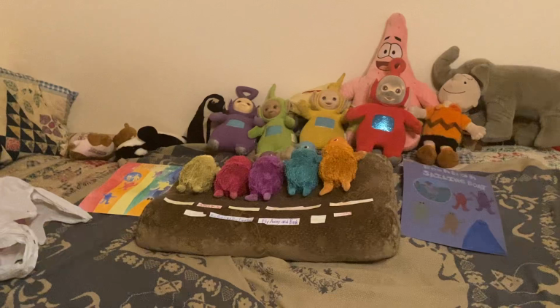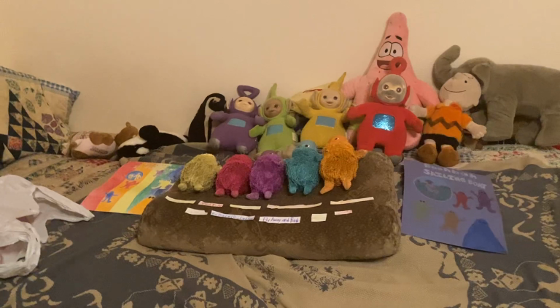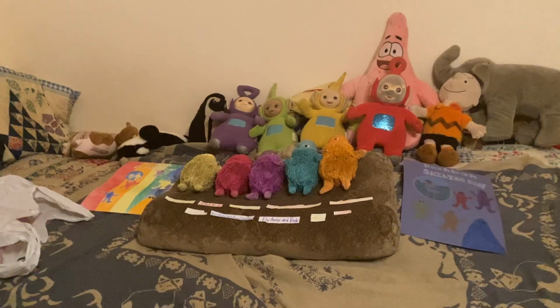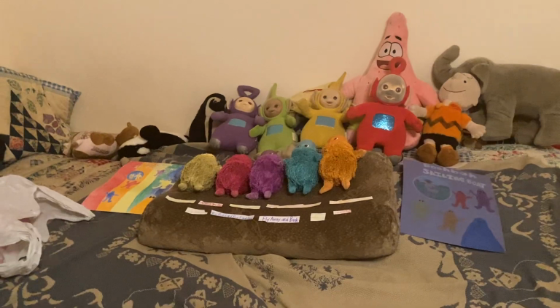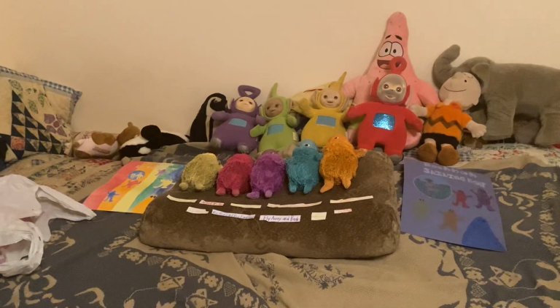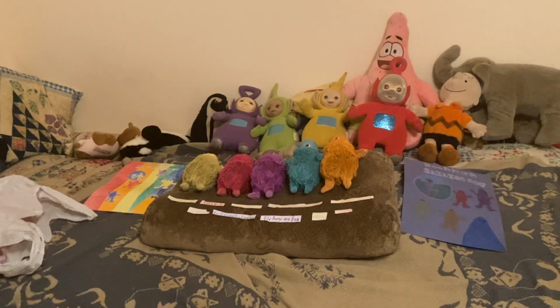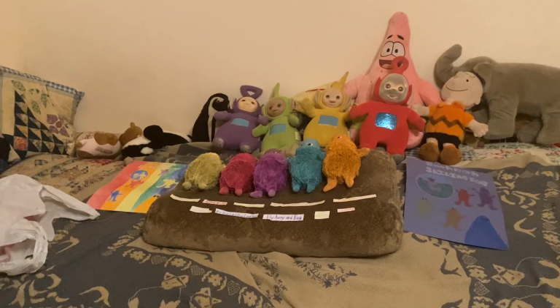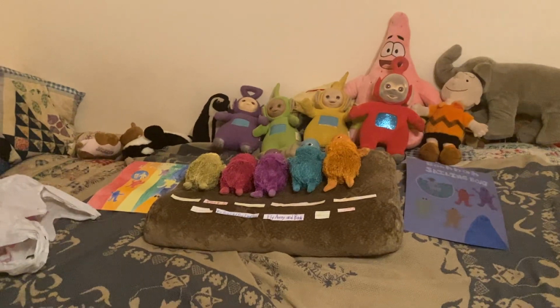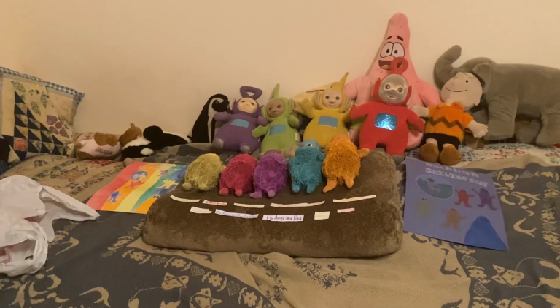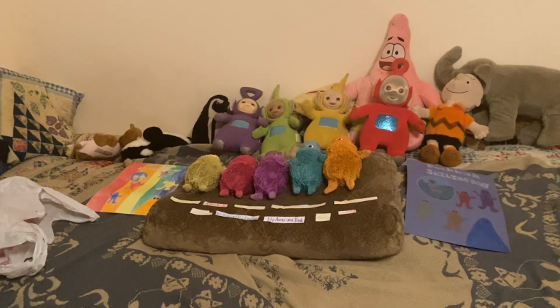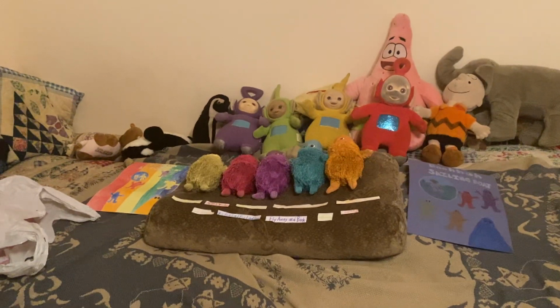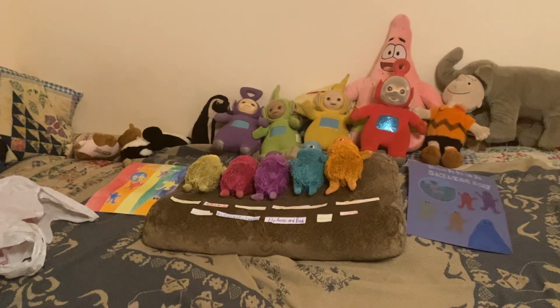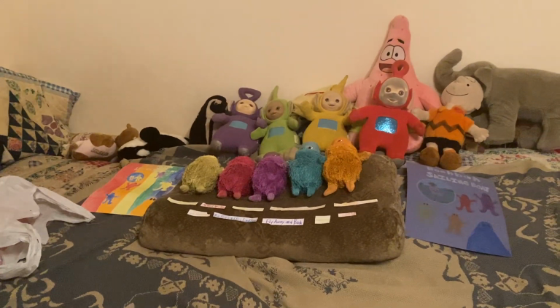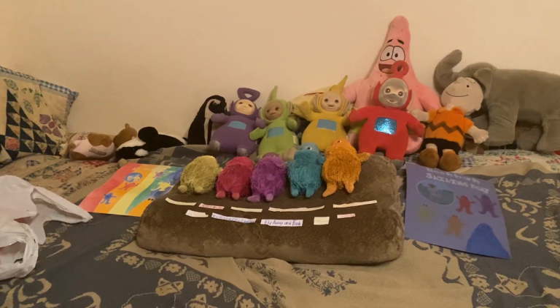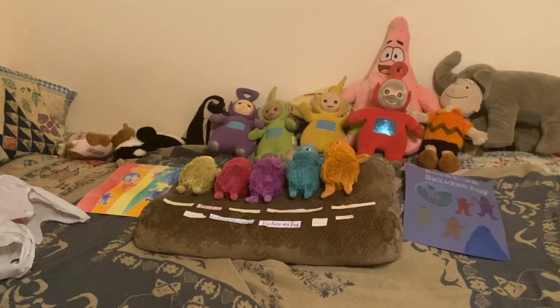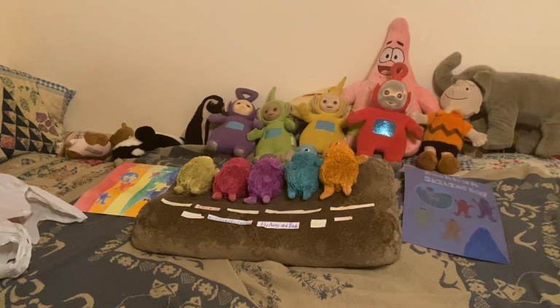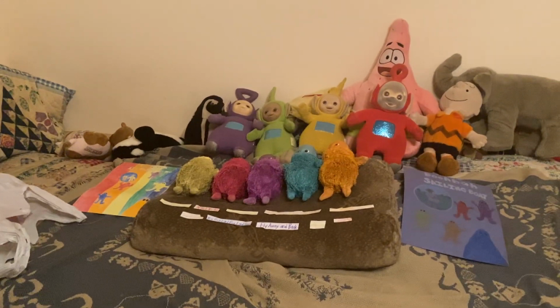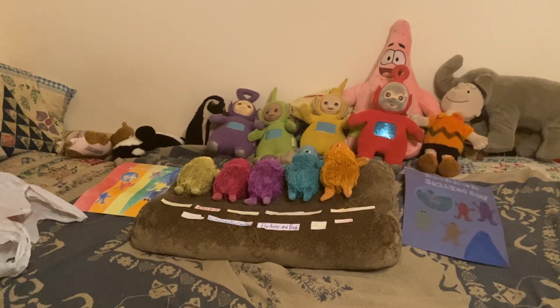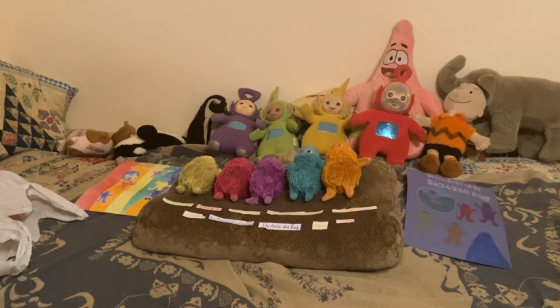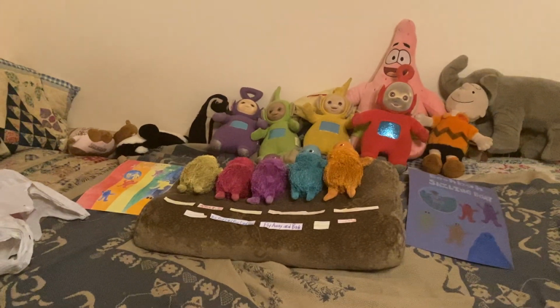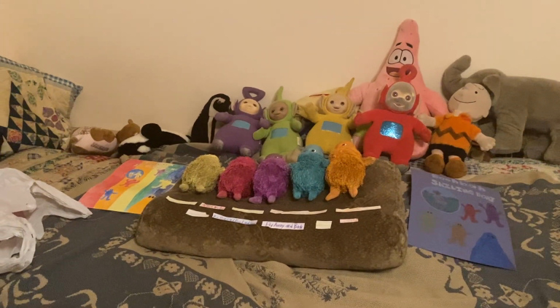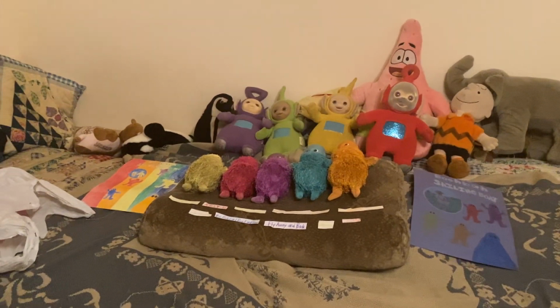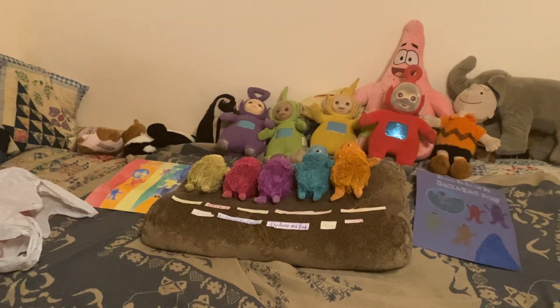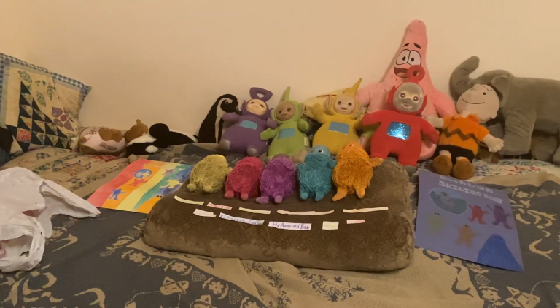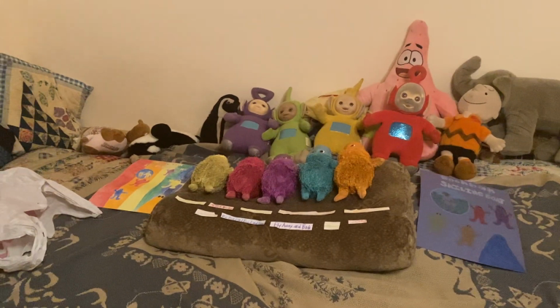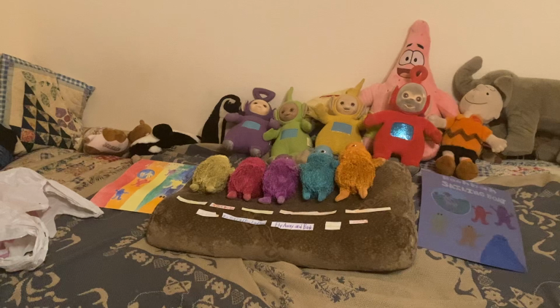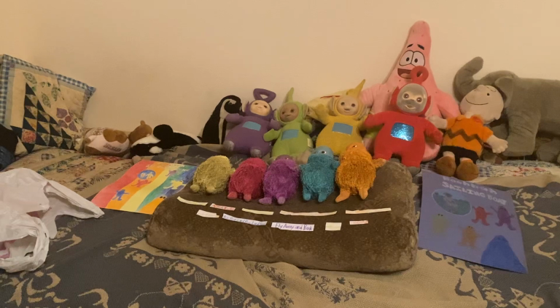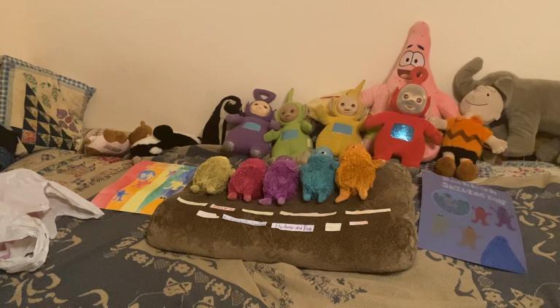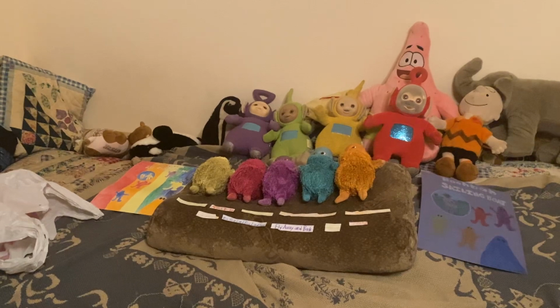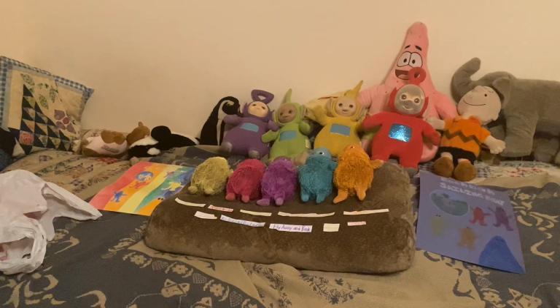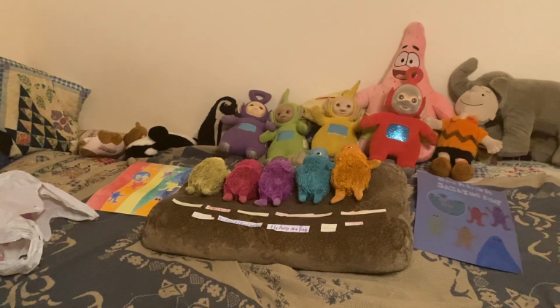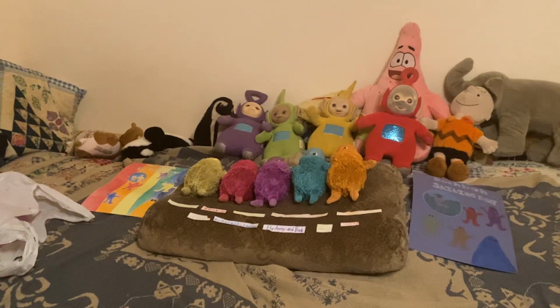Hi everyone, William Weiser is here. This is something I haven't done in over two years.